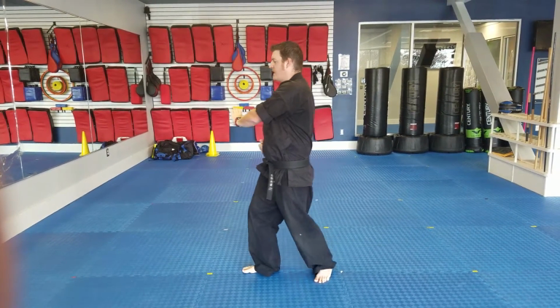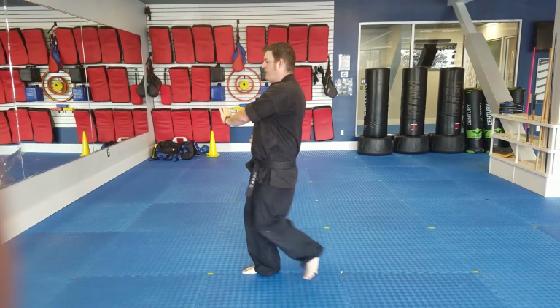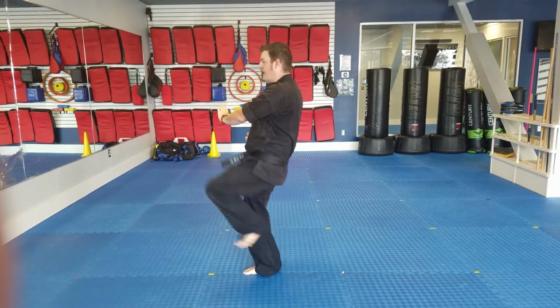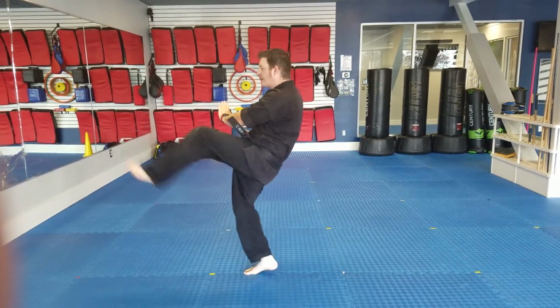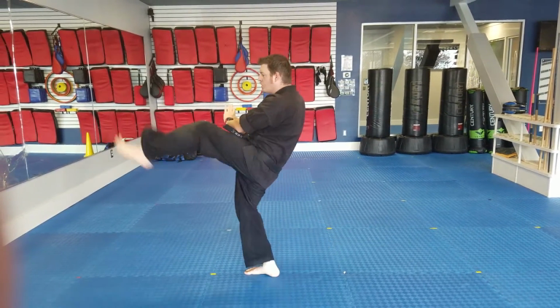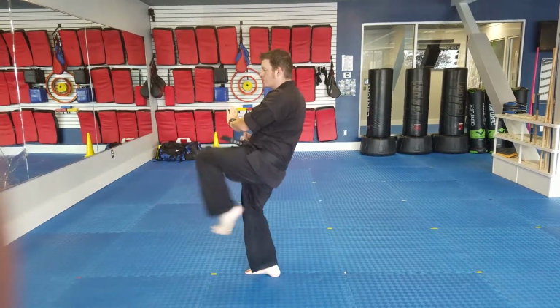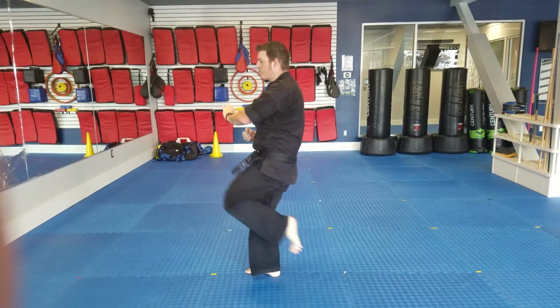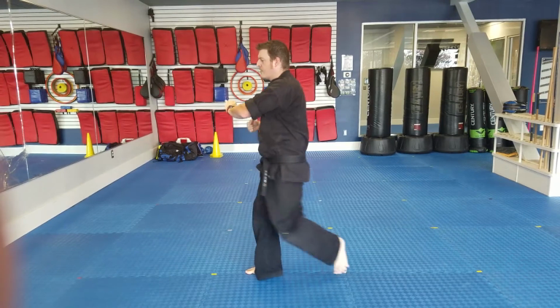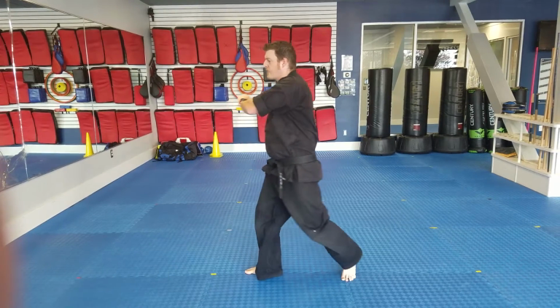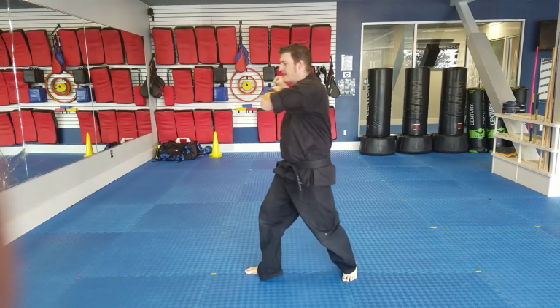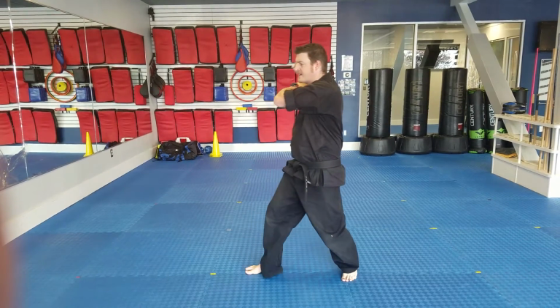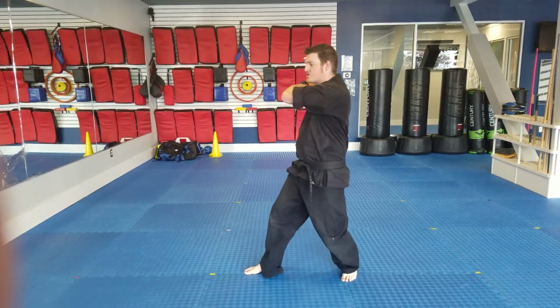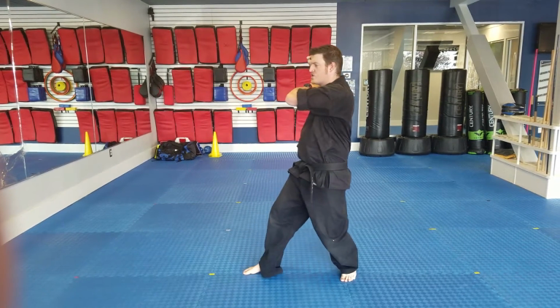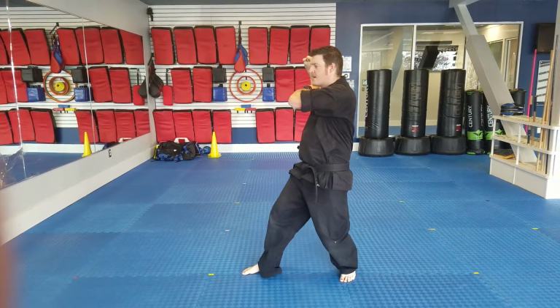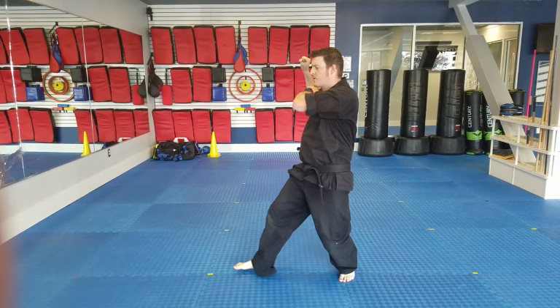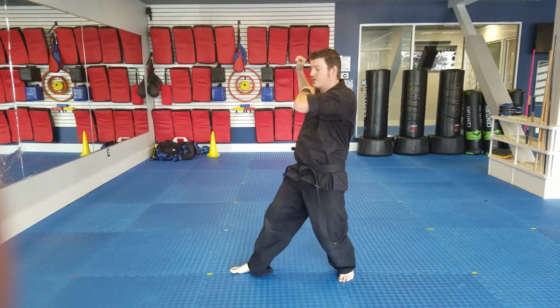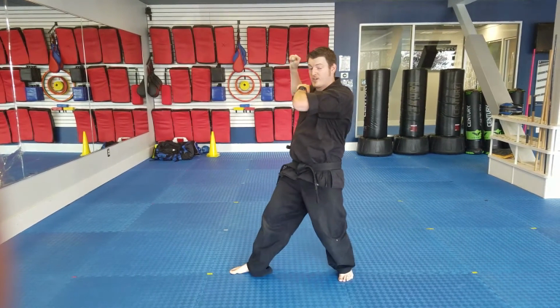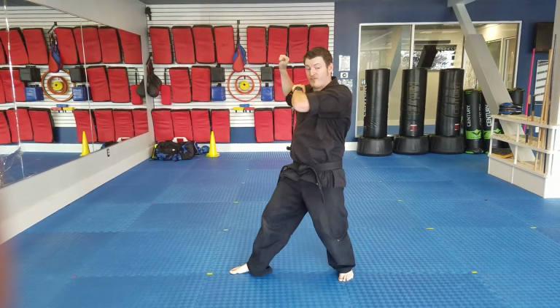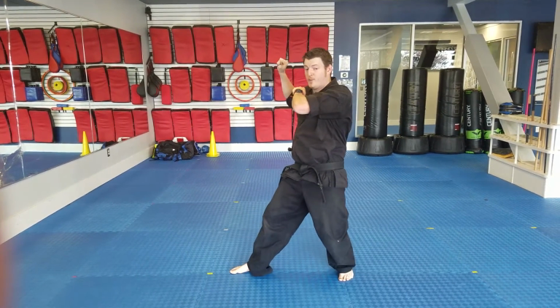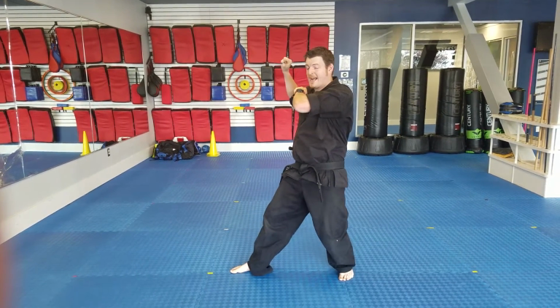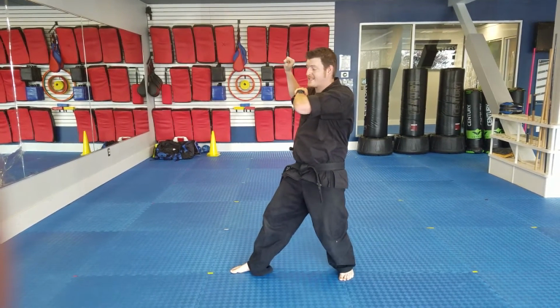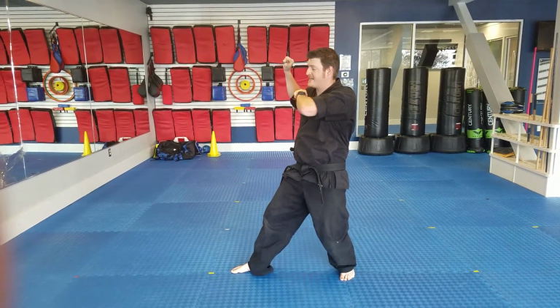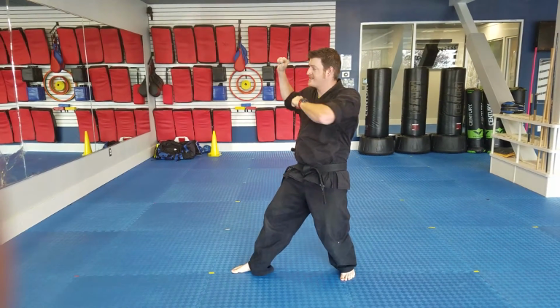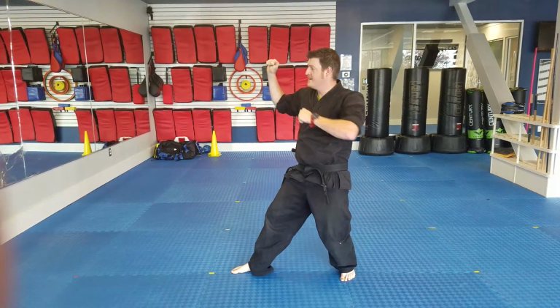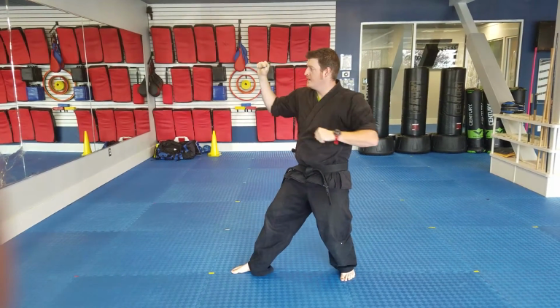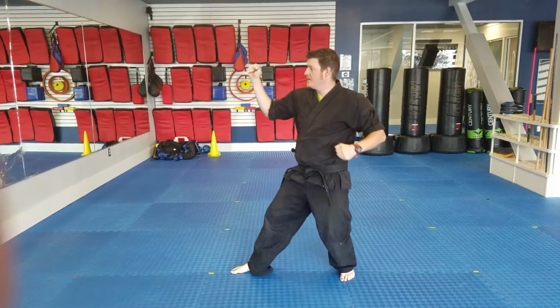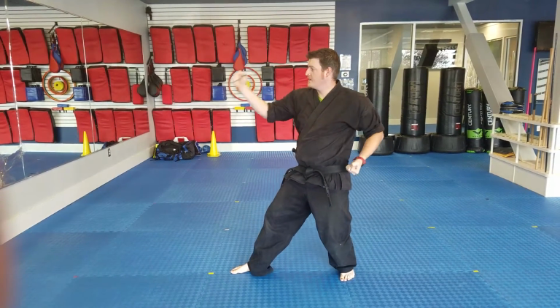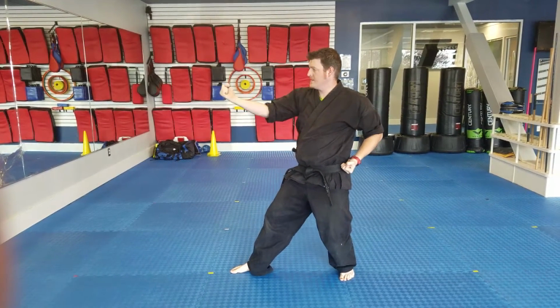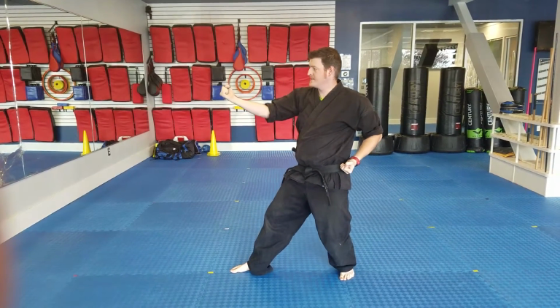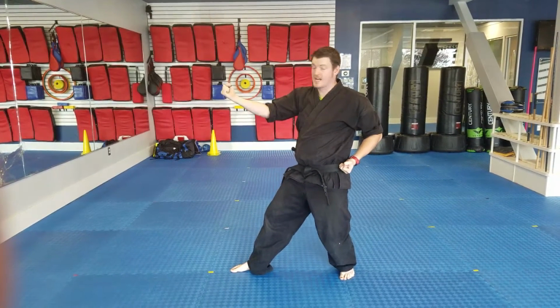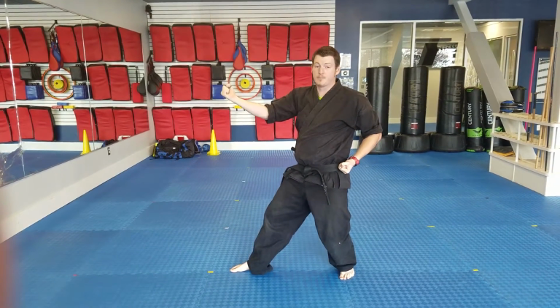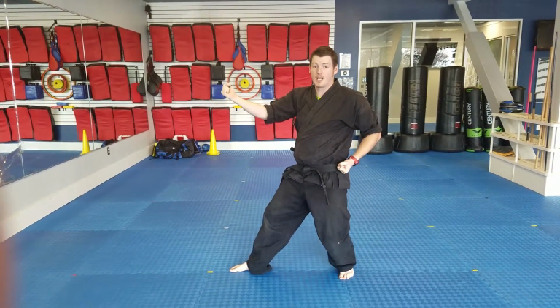Left leg, turning front kick, chamber — you're in a full-back stance — inside block.